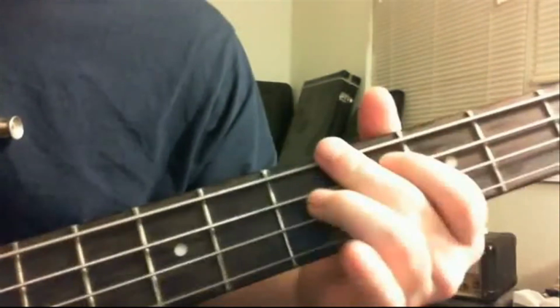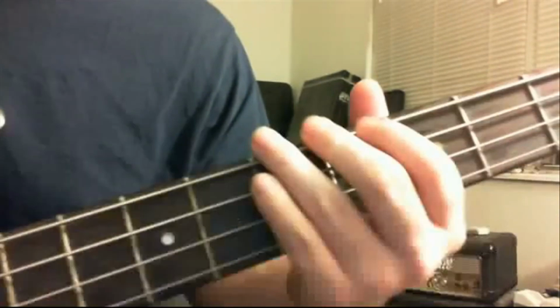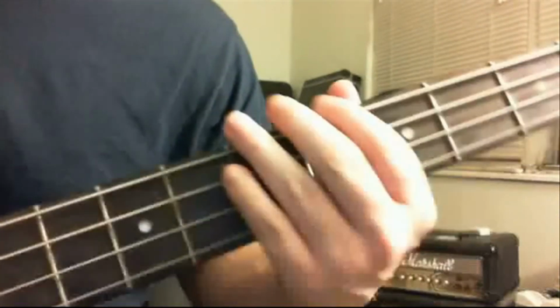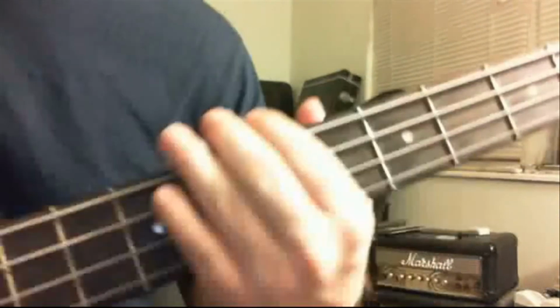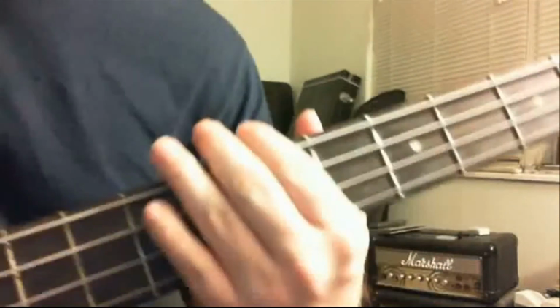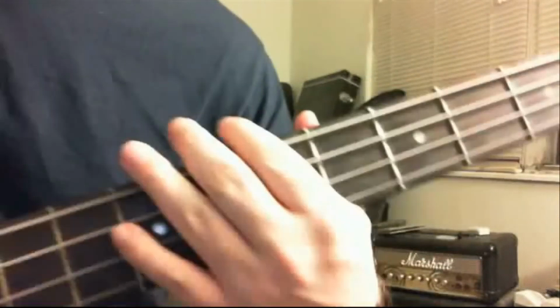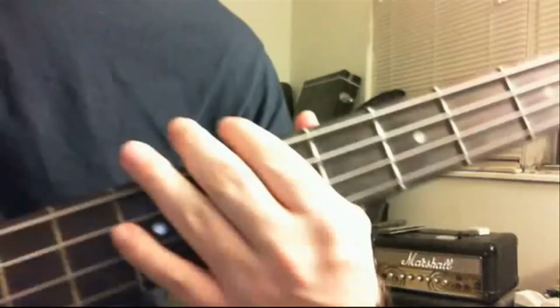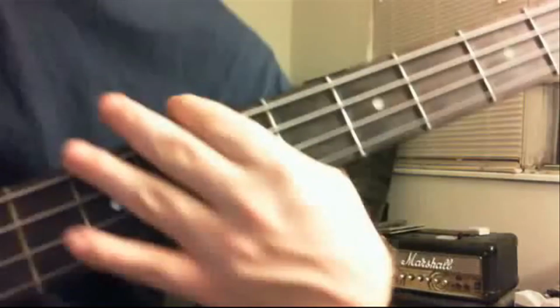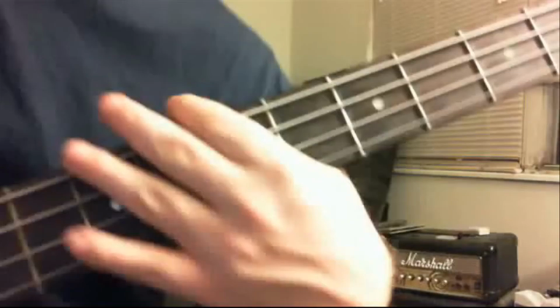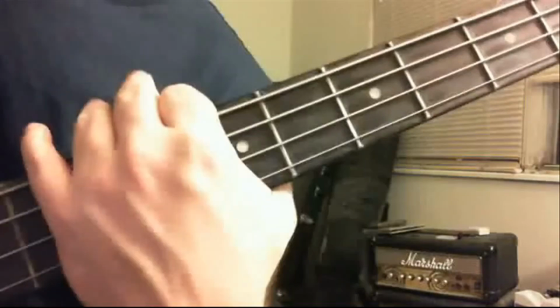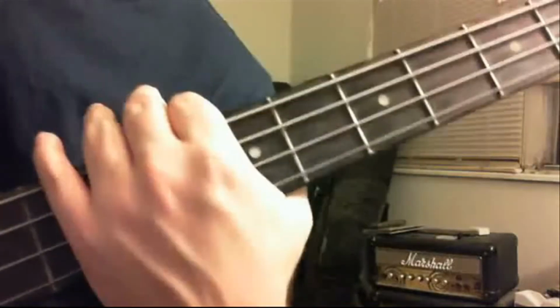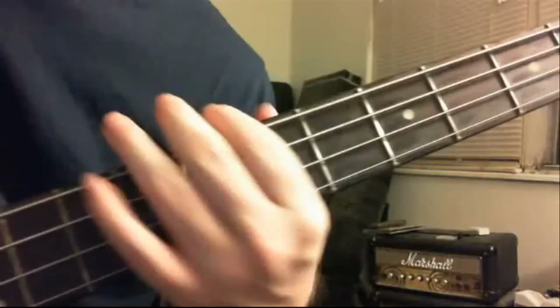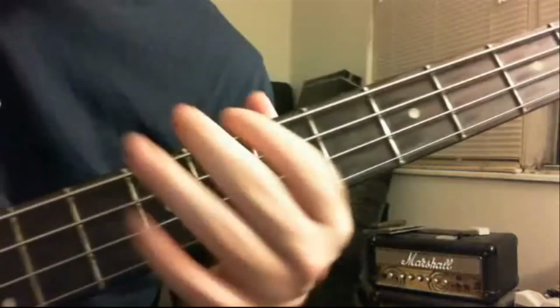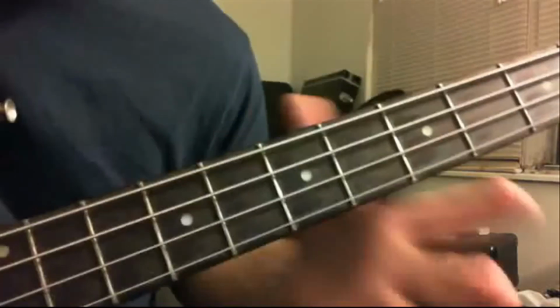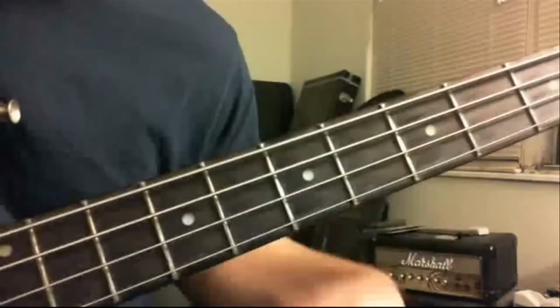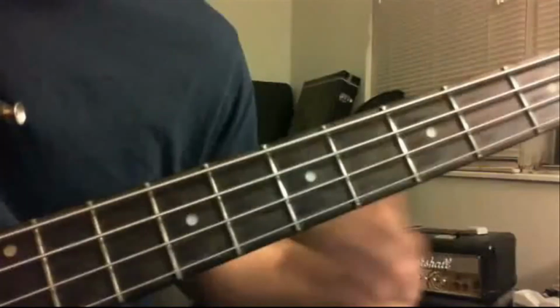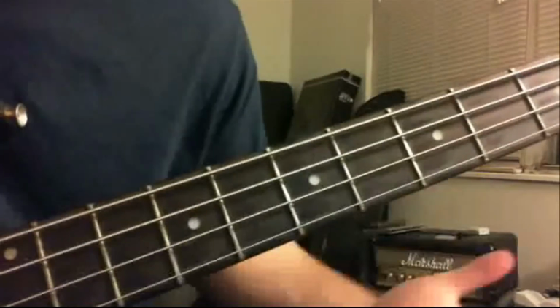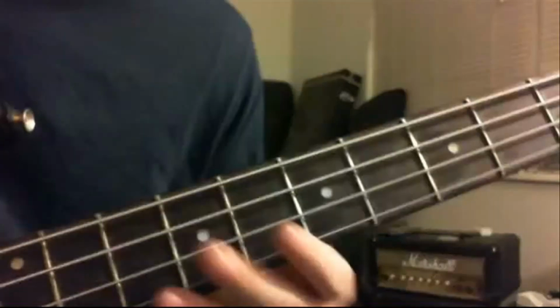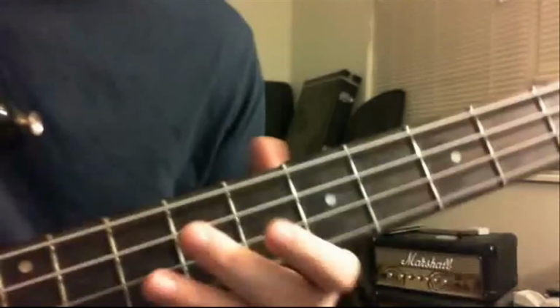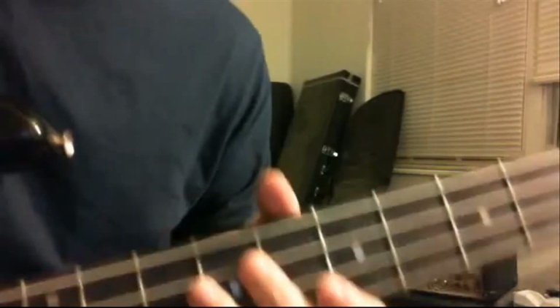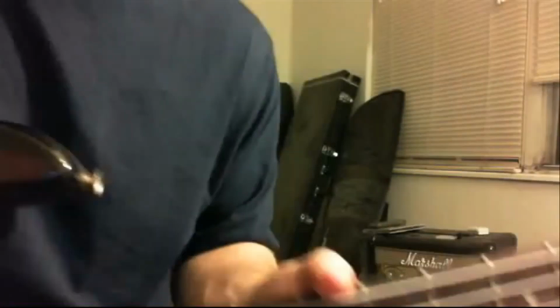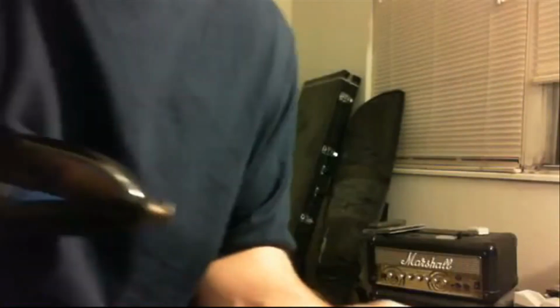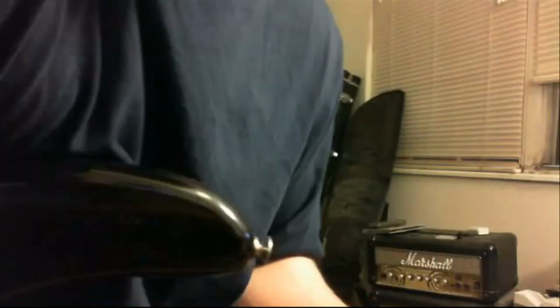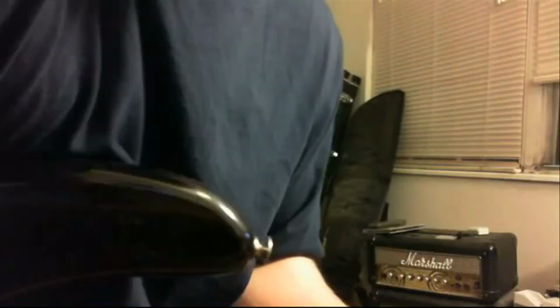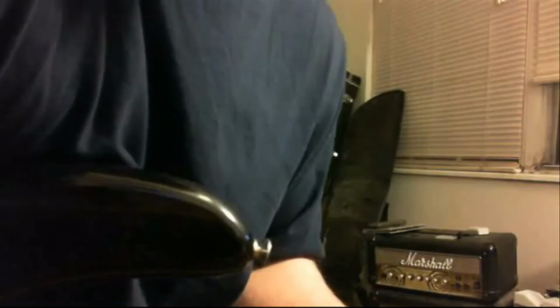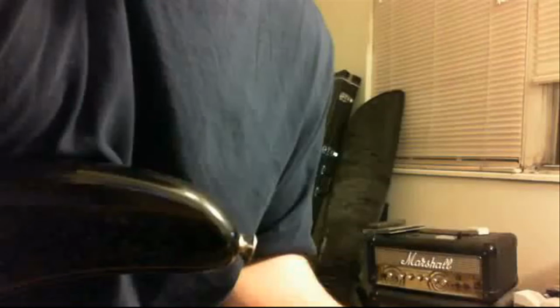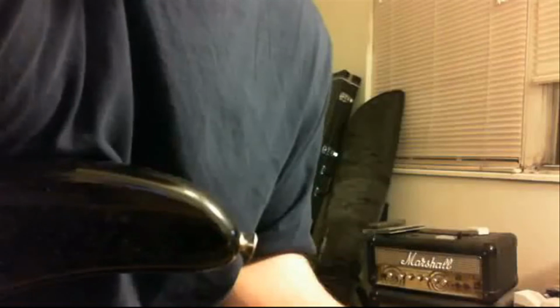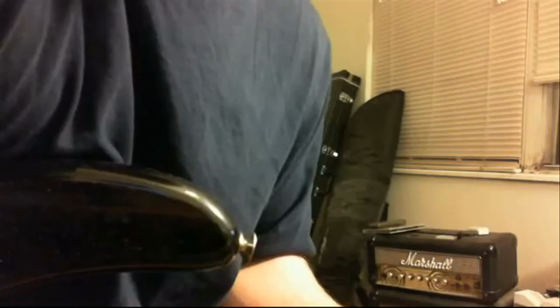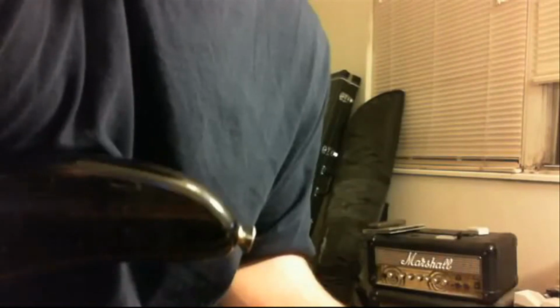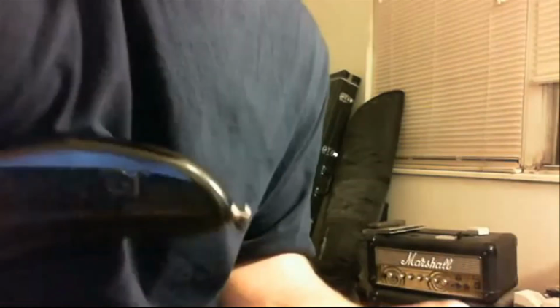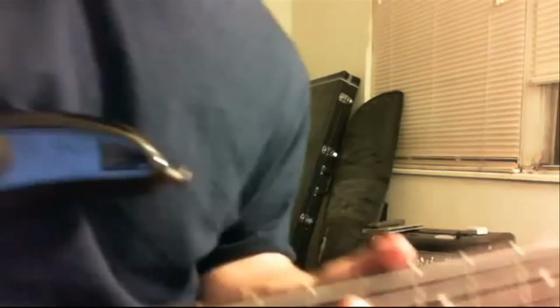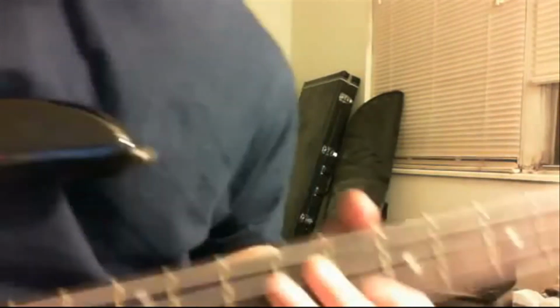There is another way you can play this riff to spice it up a little bit, and you can go something like this.